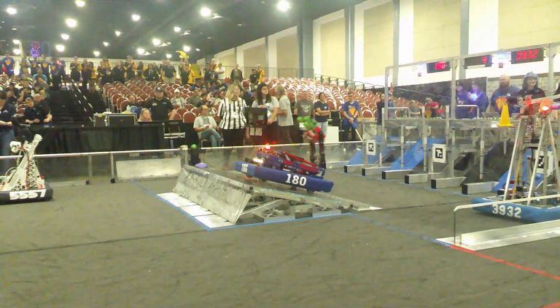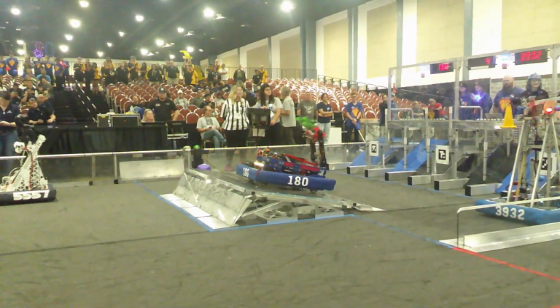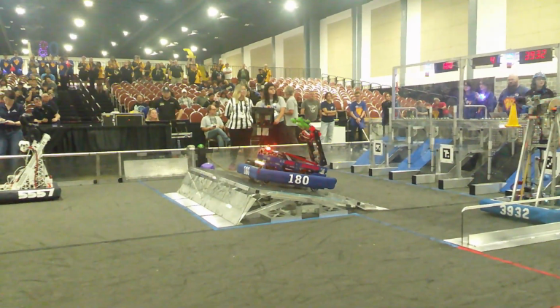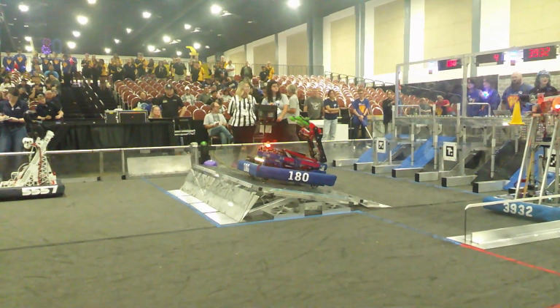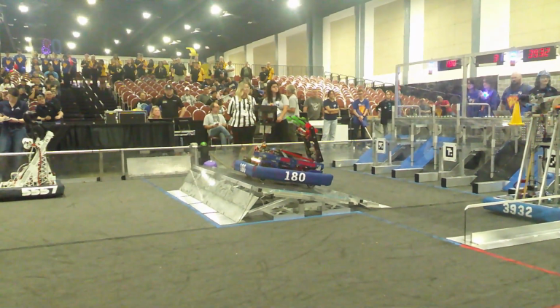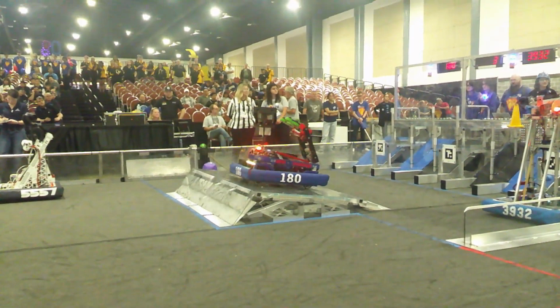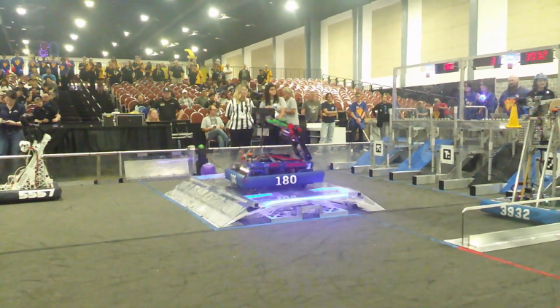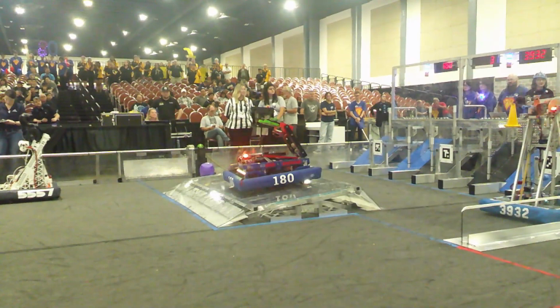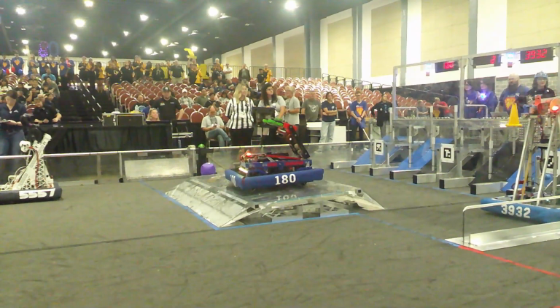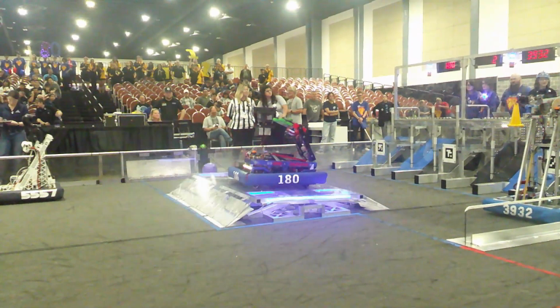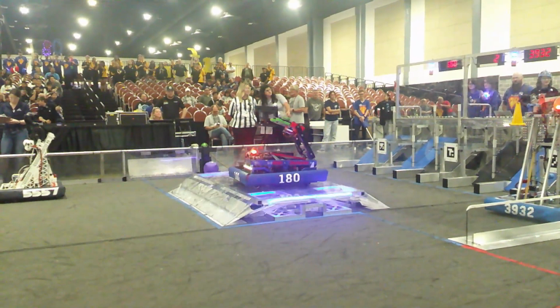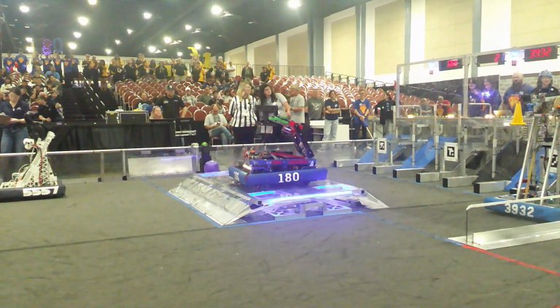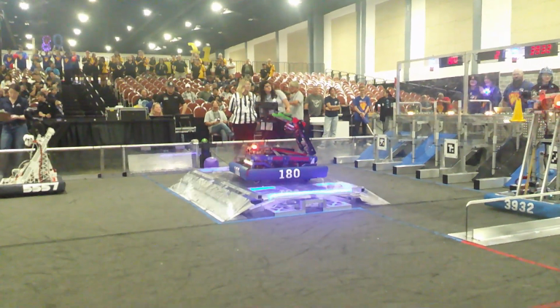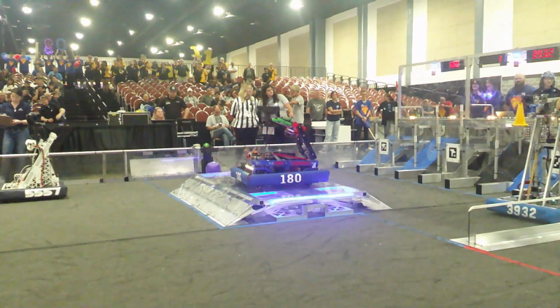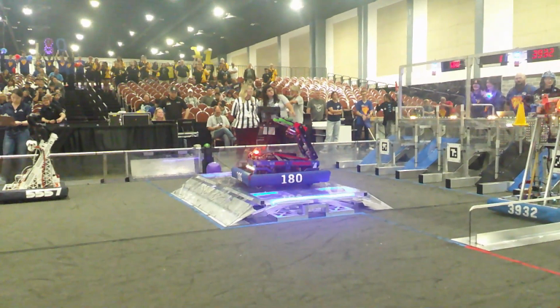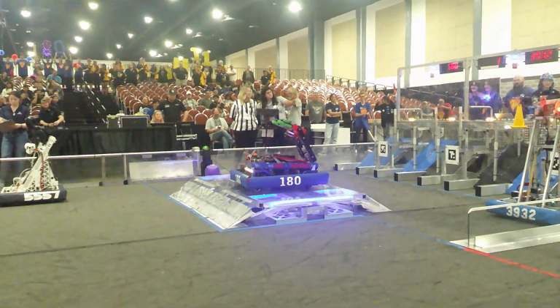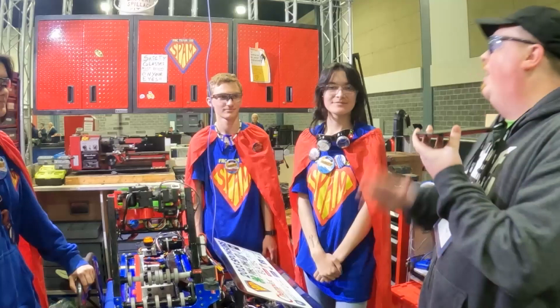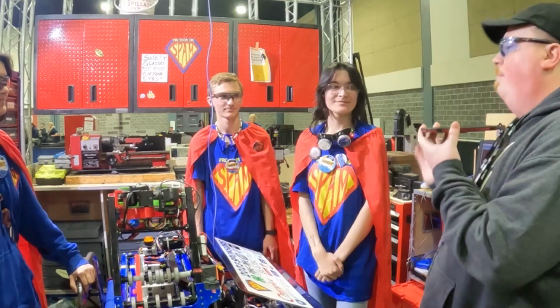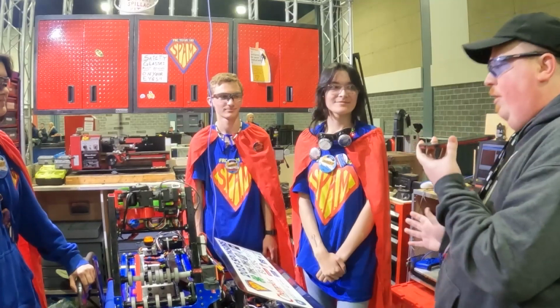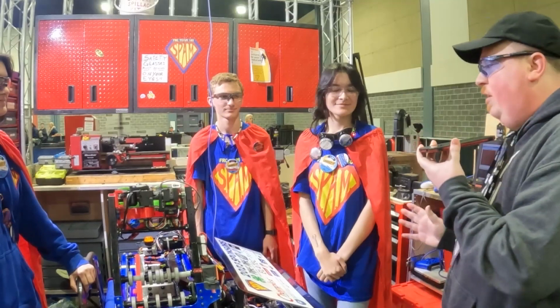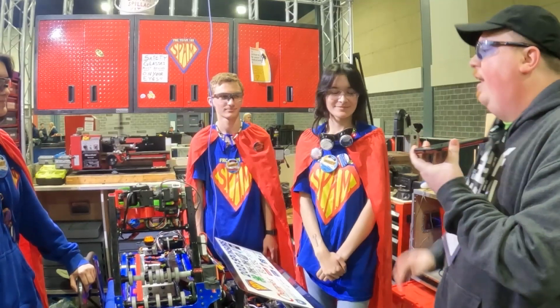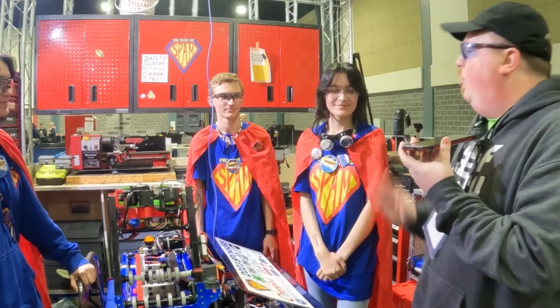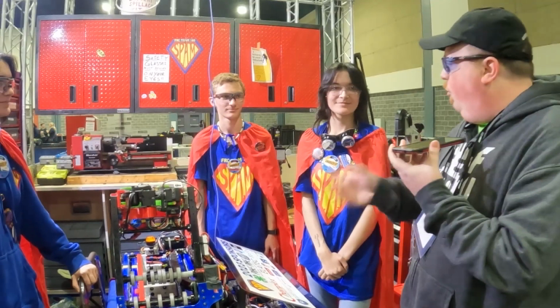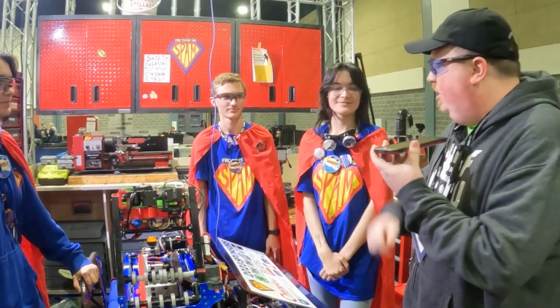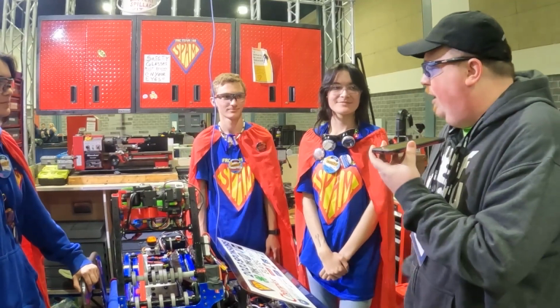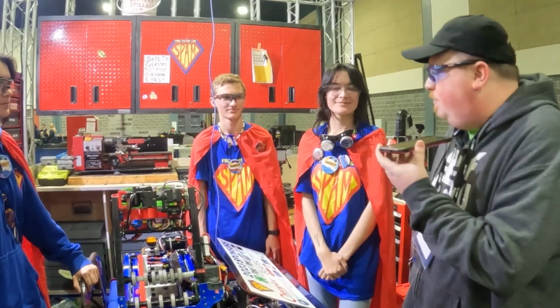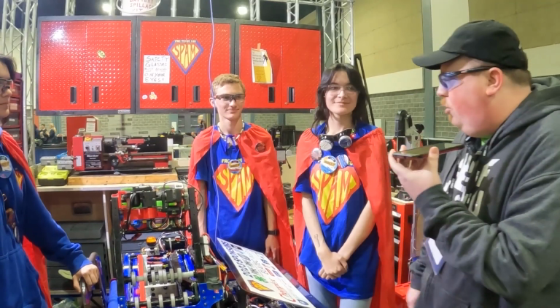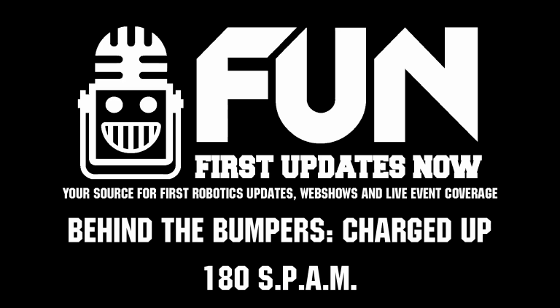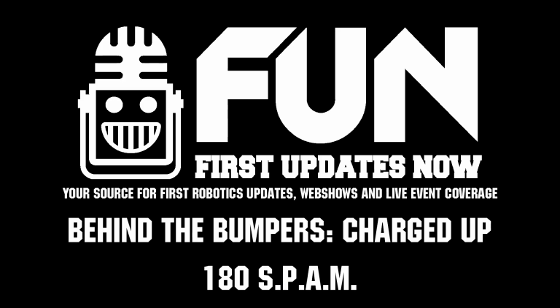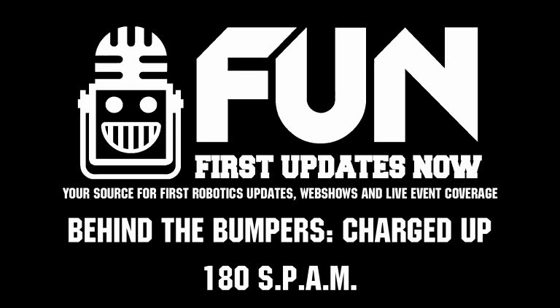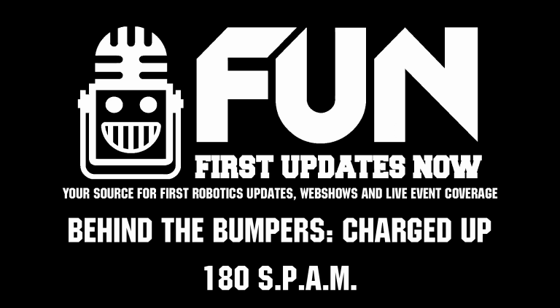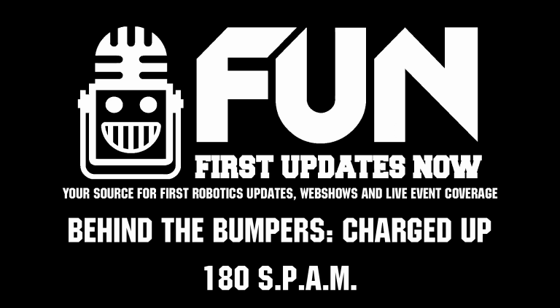Thank you guys so much. This is James with First Updates Now. Thank you Stephen, Marissa, and Melanie, and we look forward to seeing you guys compete in Orlando.